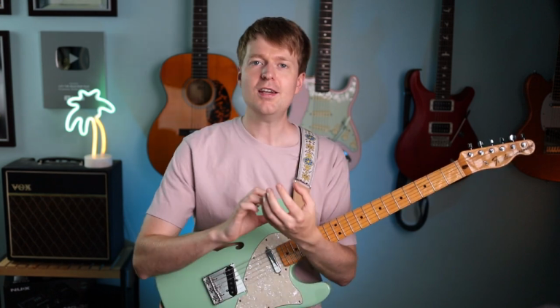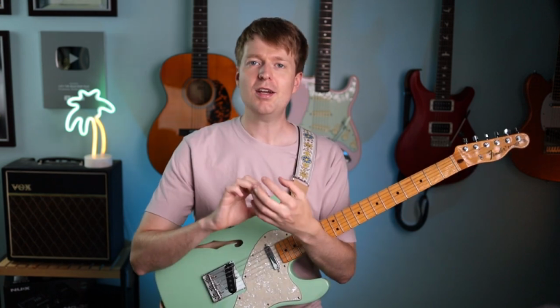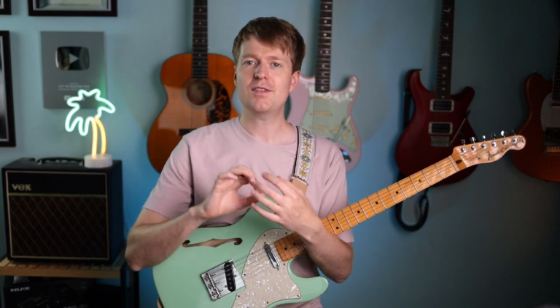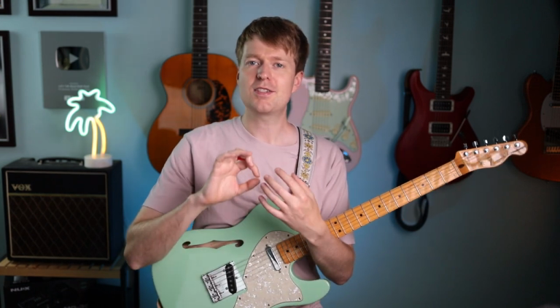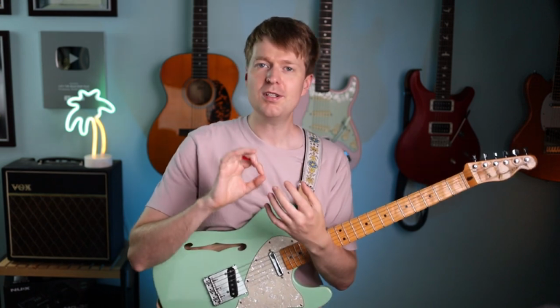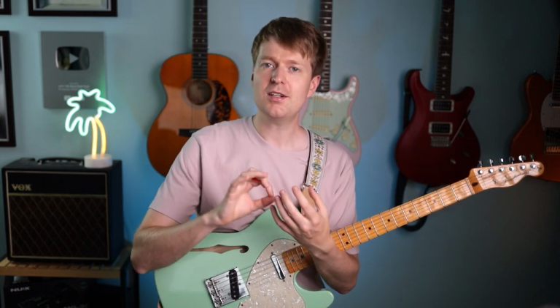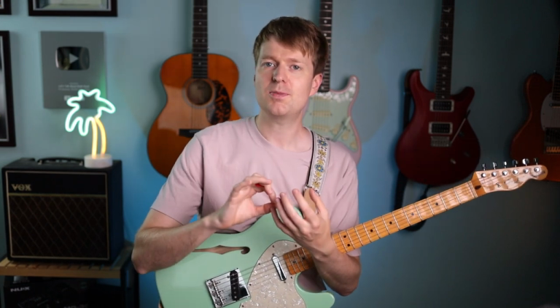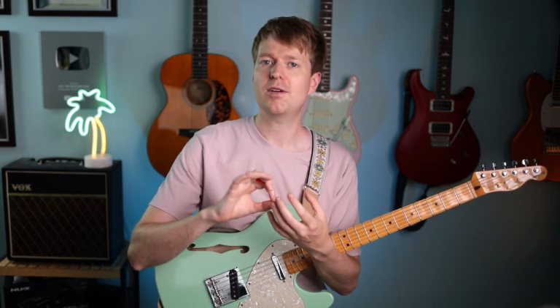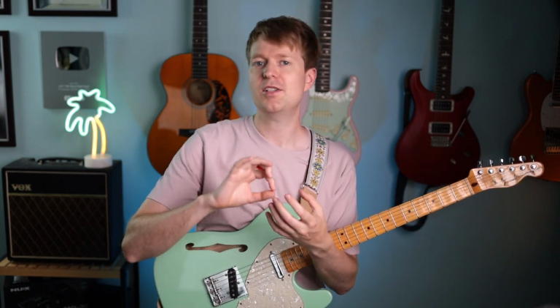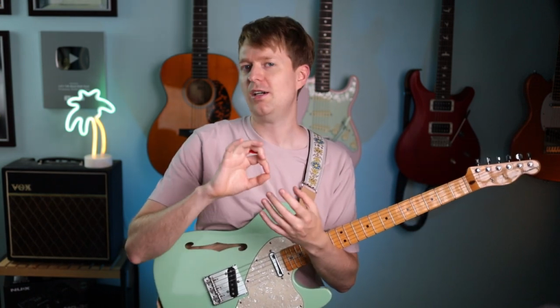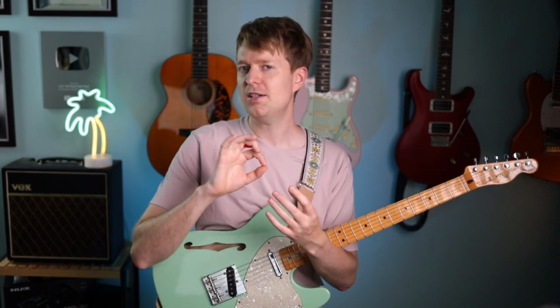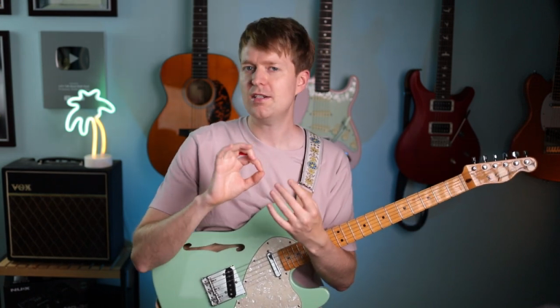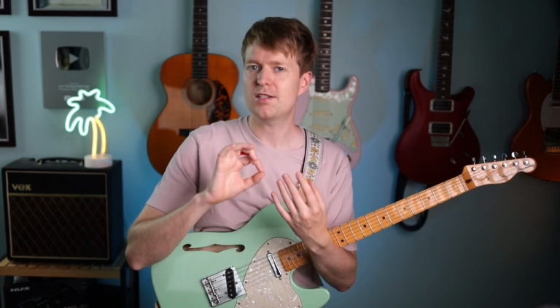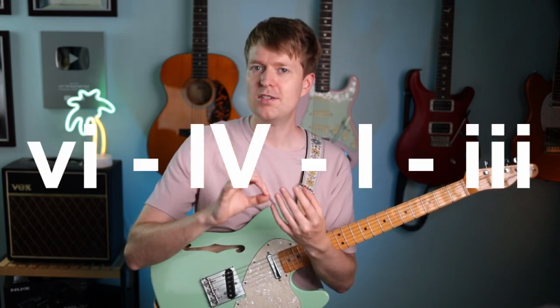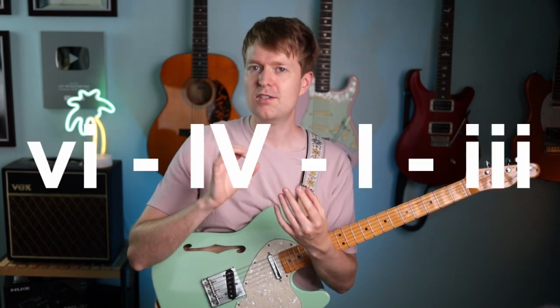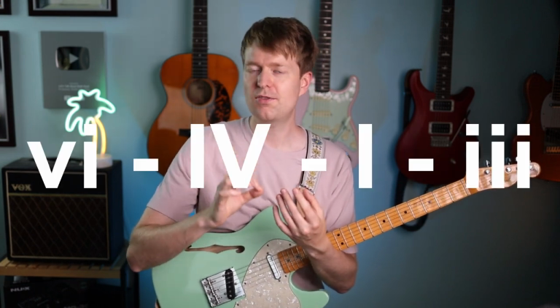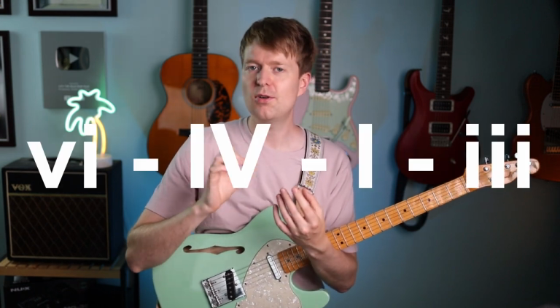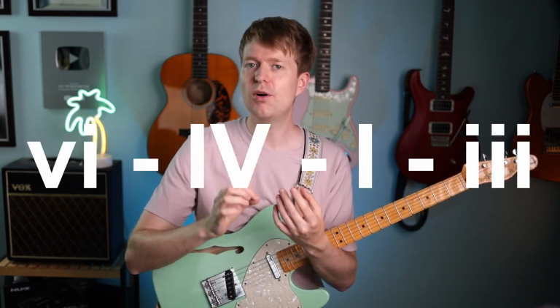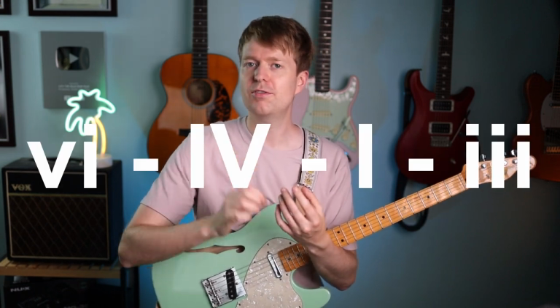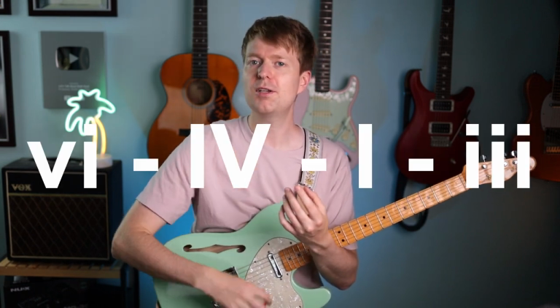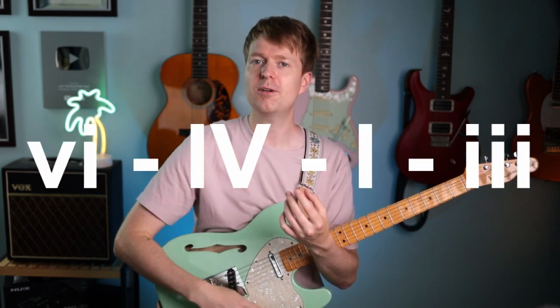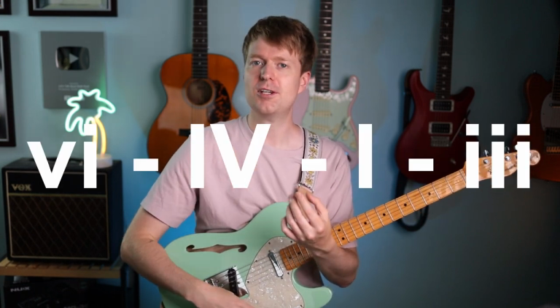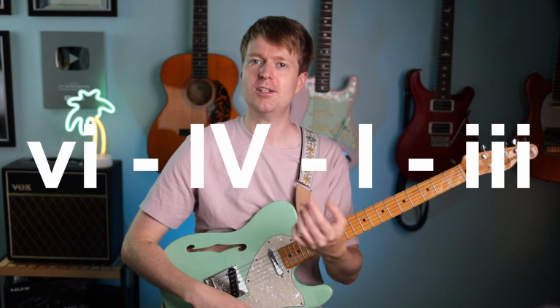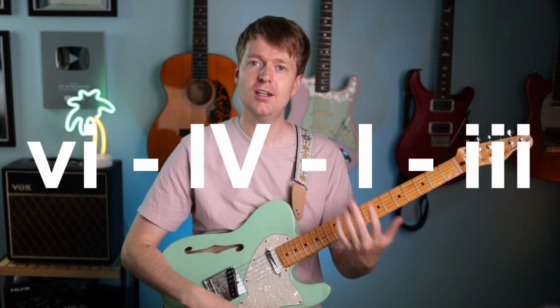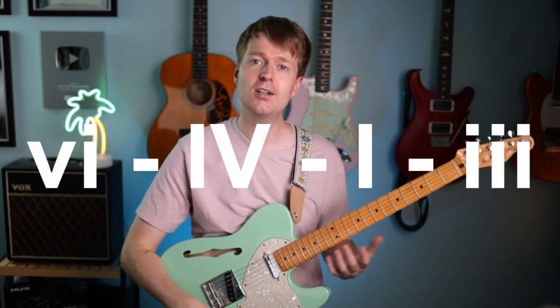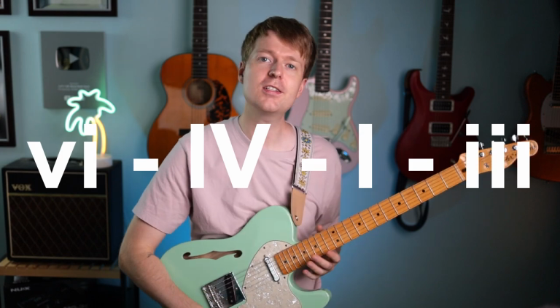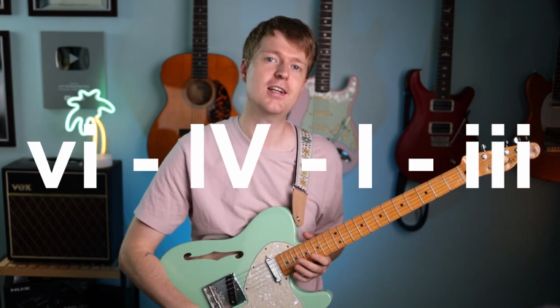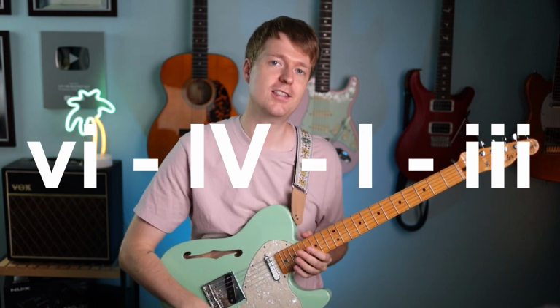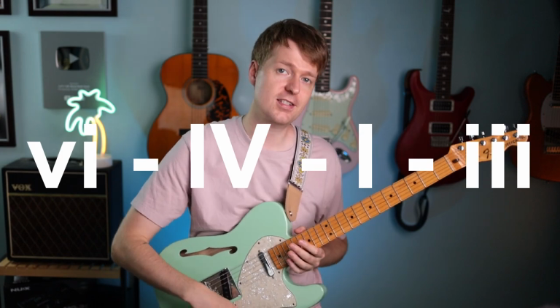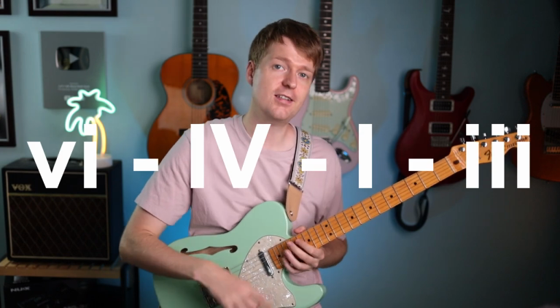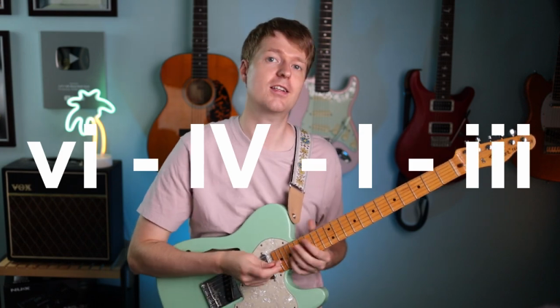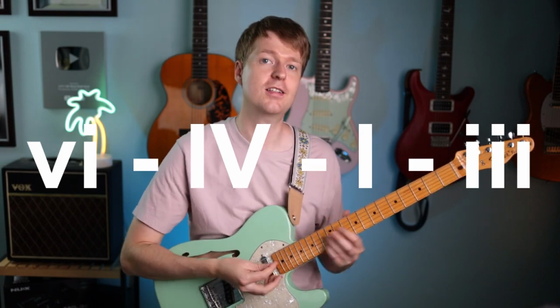Today we have this really nice progression that I see as a 6-4-1-3 progression, and in context it sounds like this.